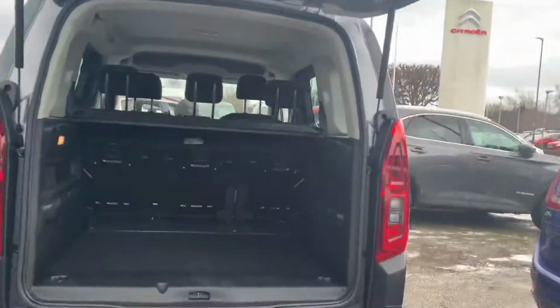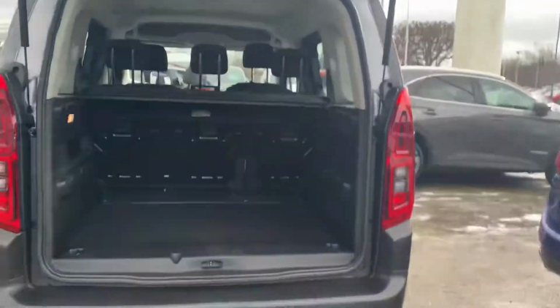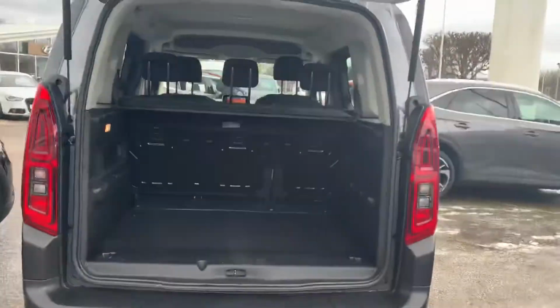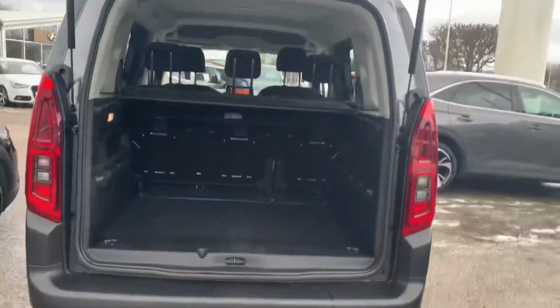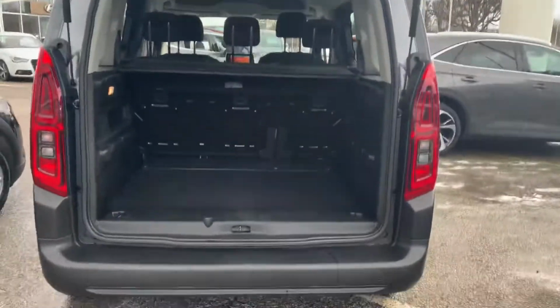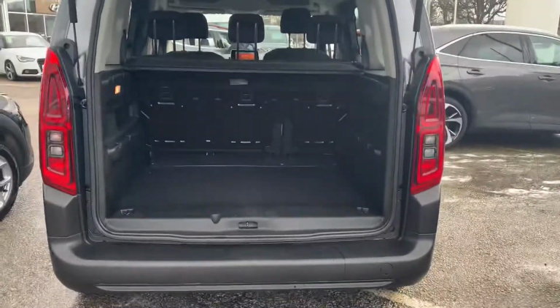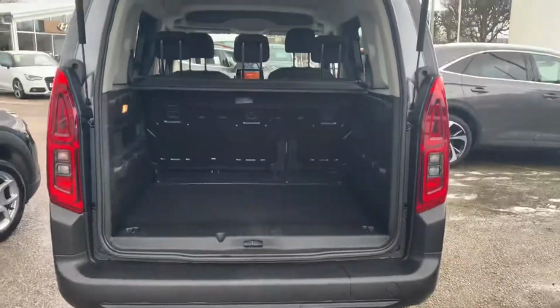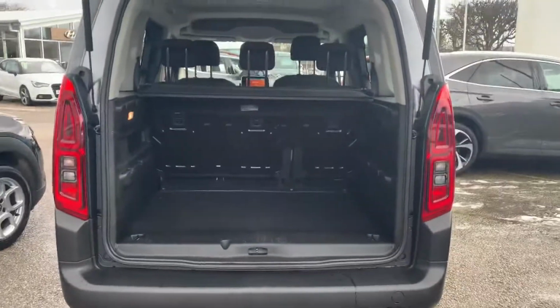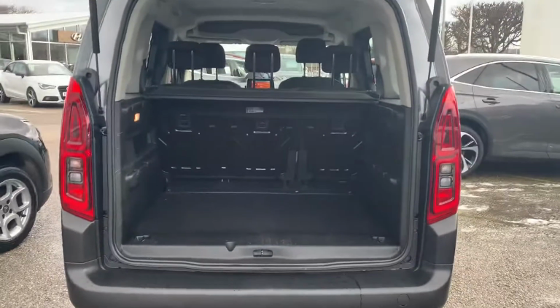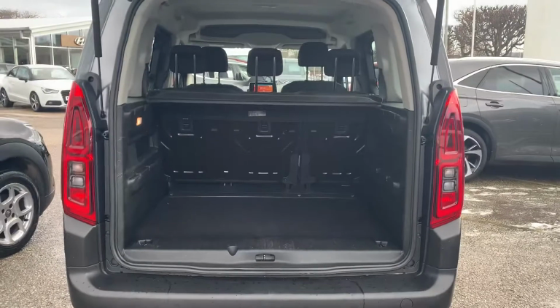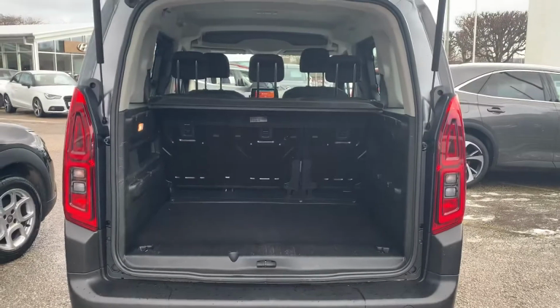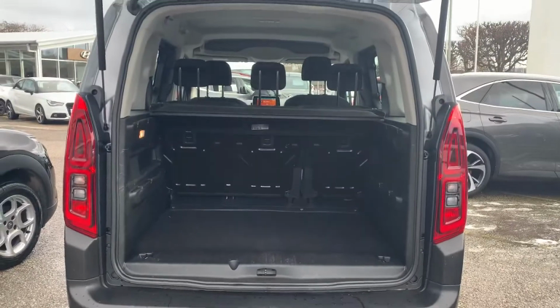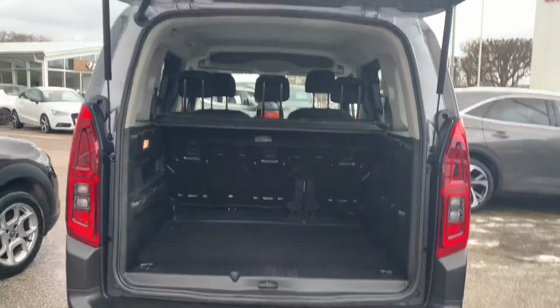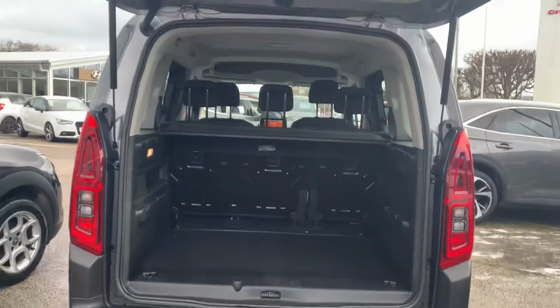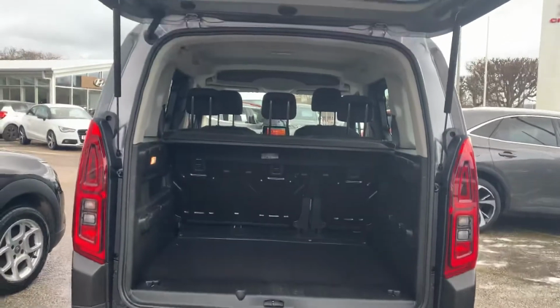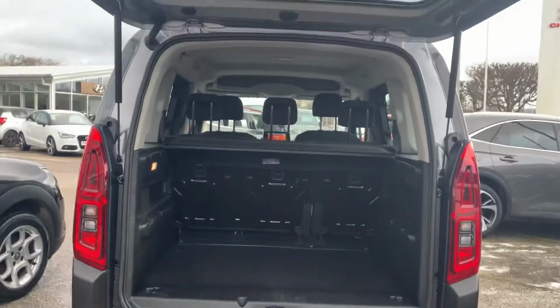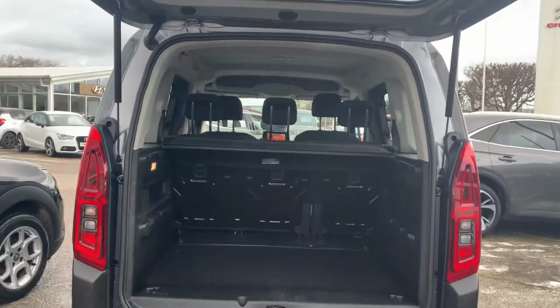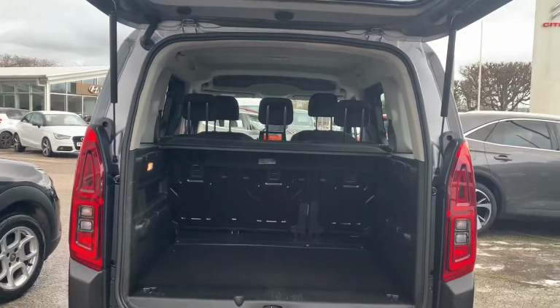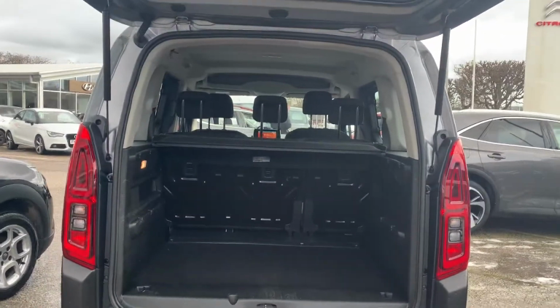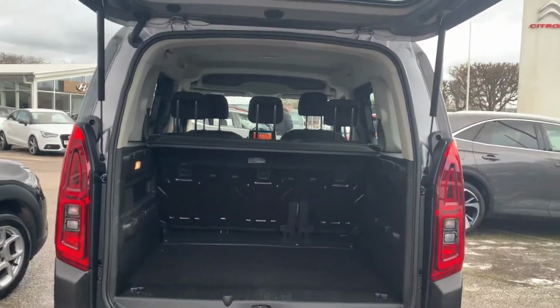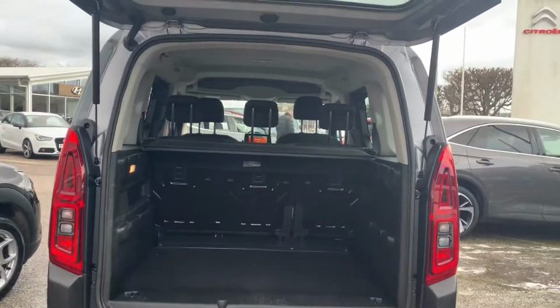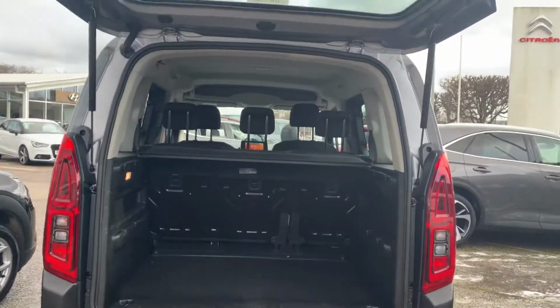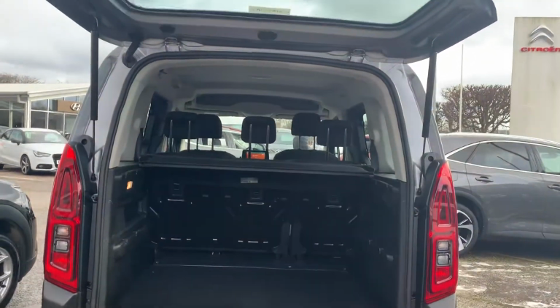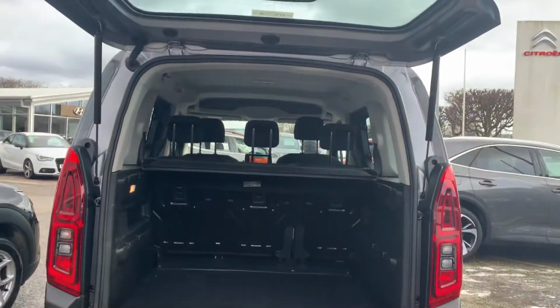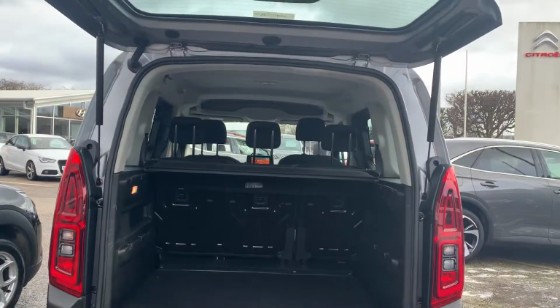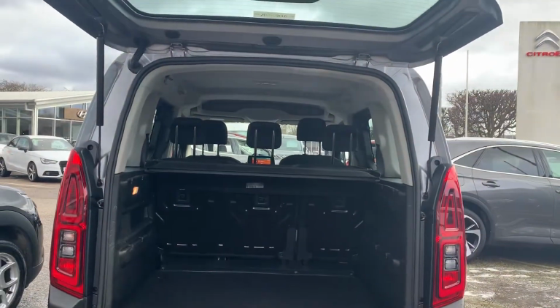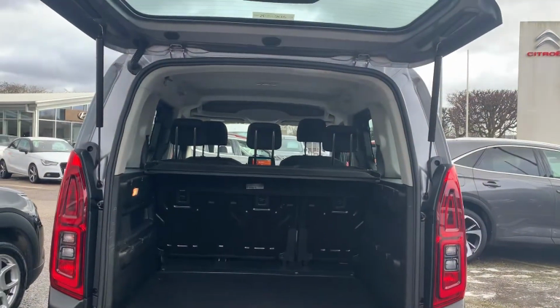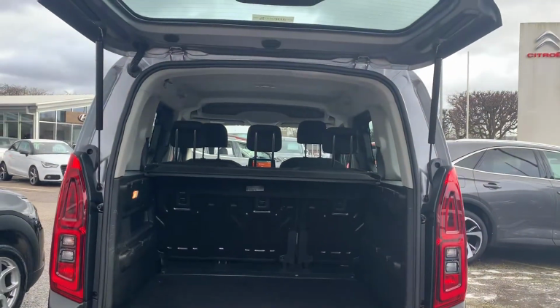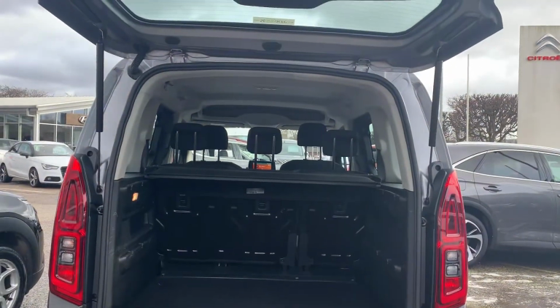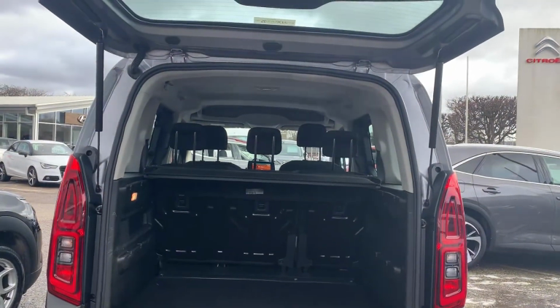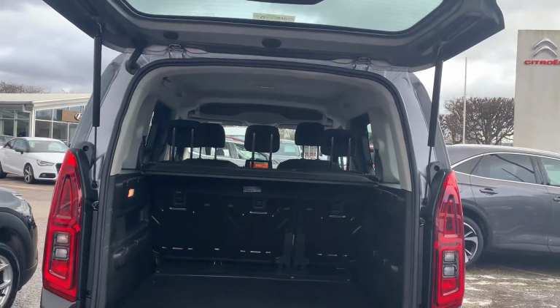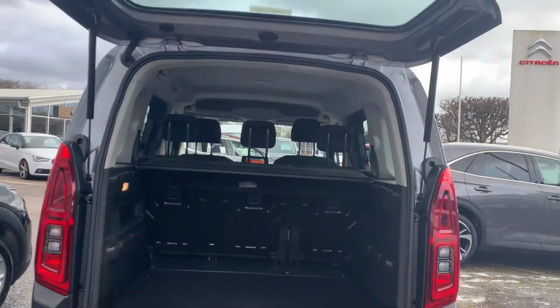As you can see, an absolutely enormous boot there, perfect for carrying around pretty much anything.